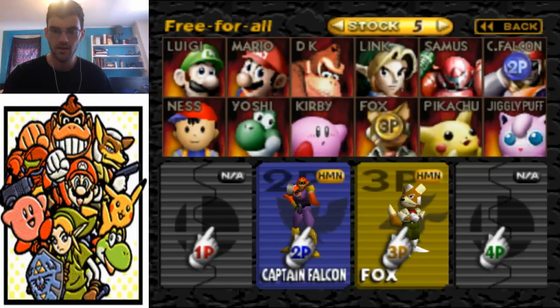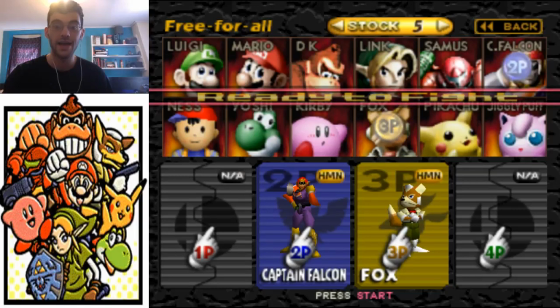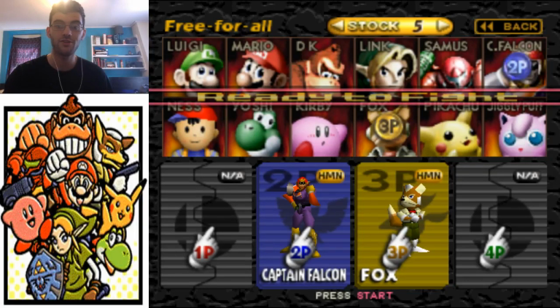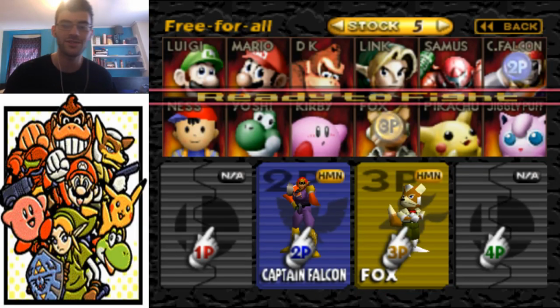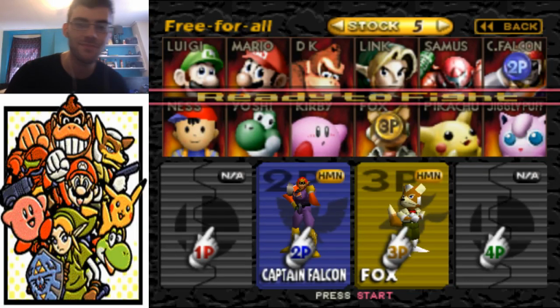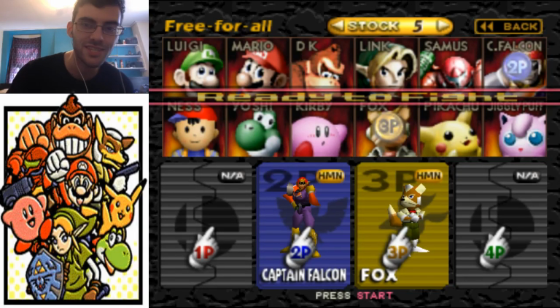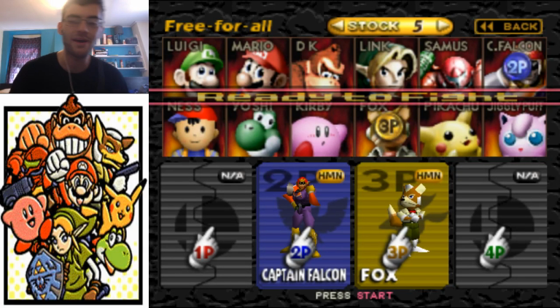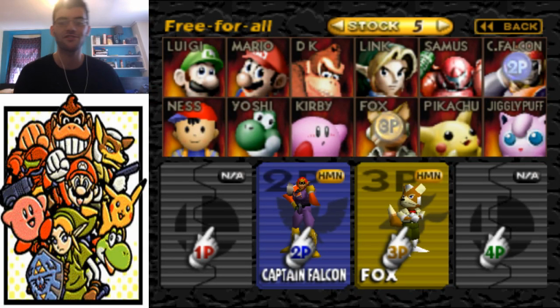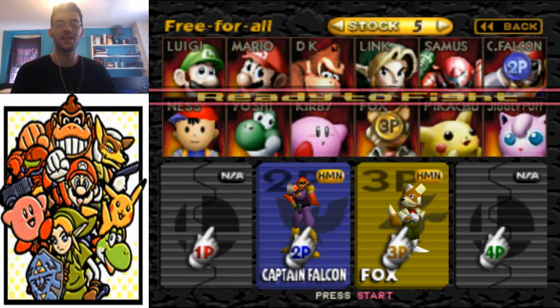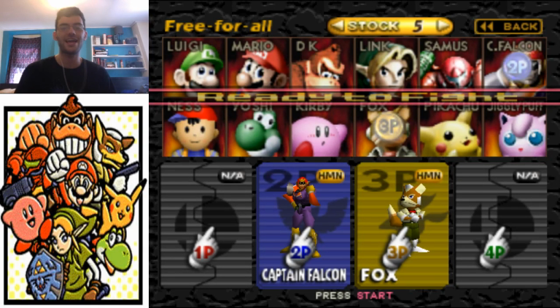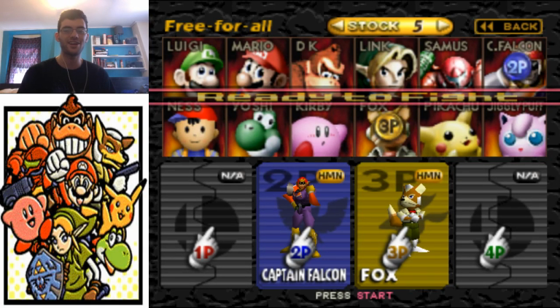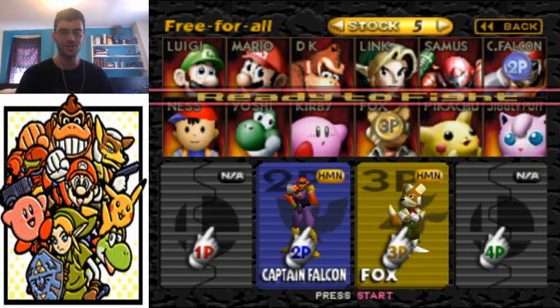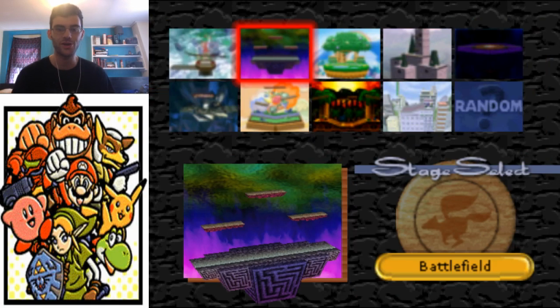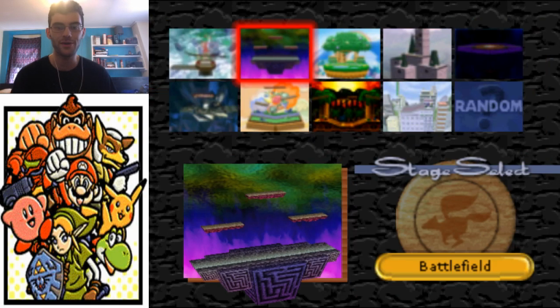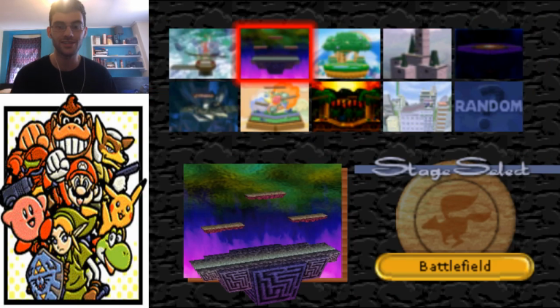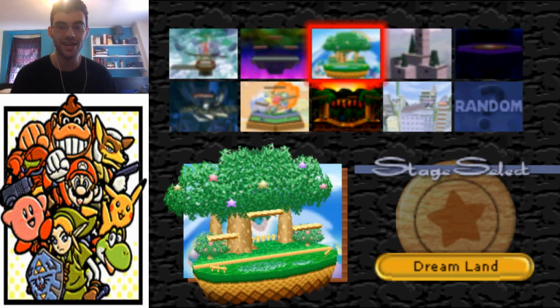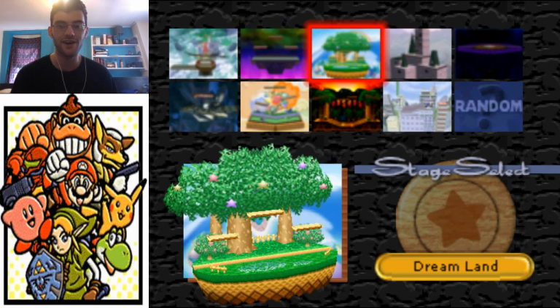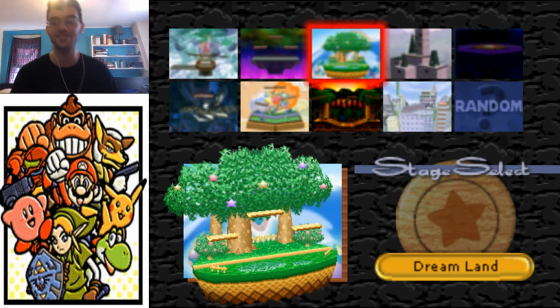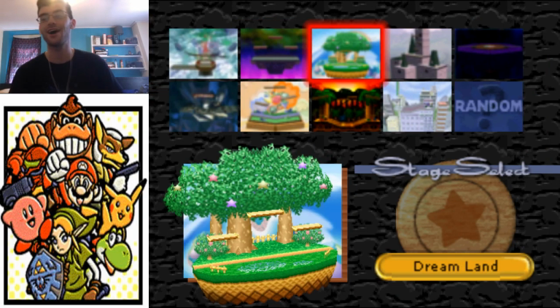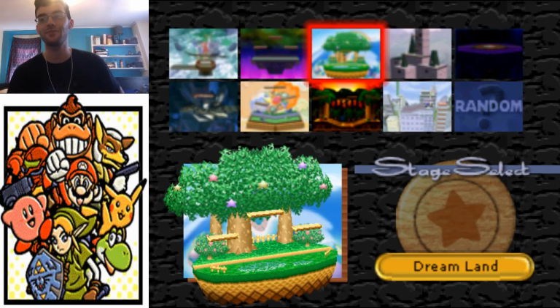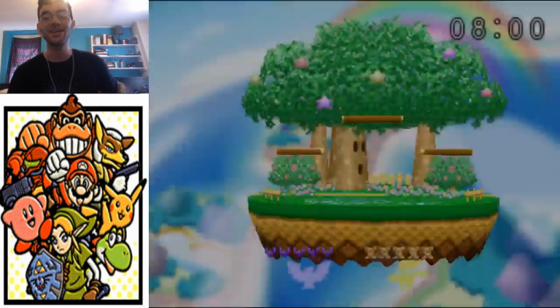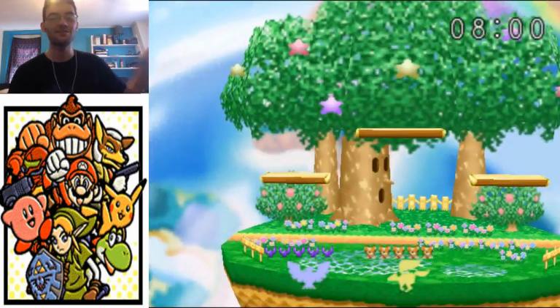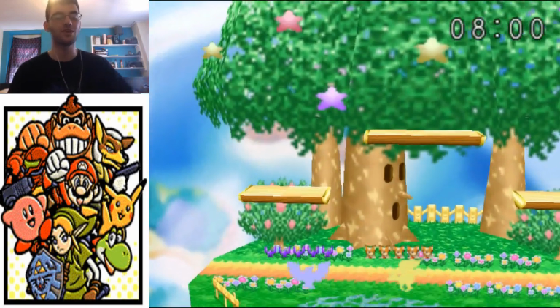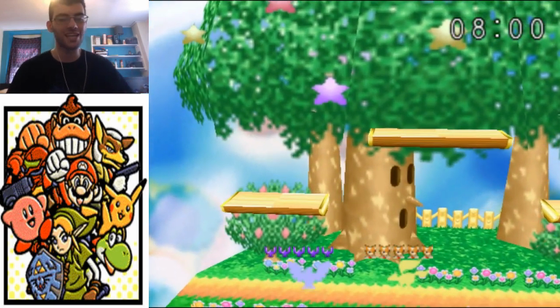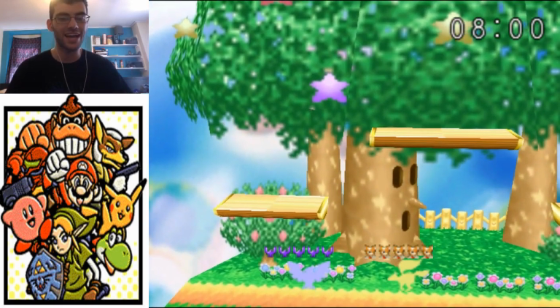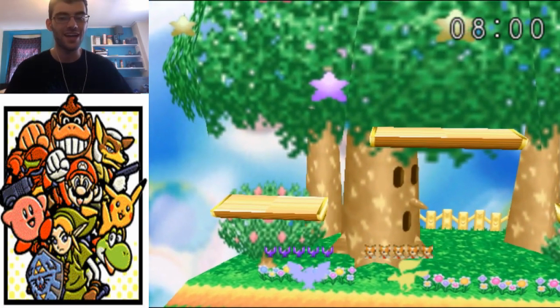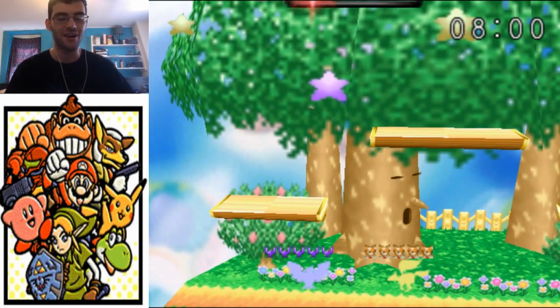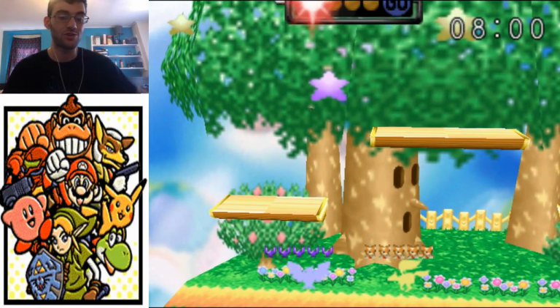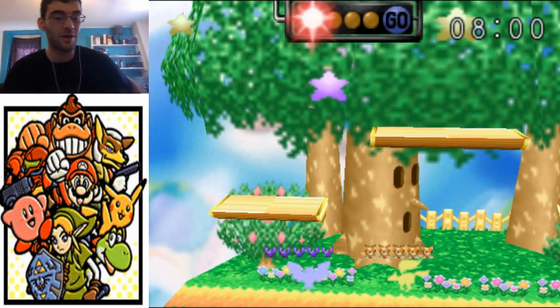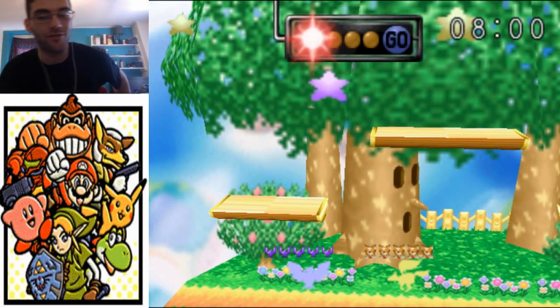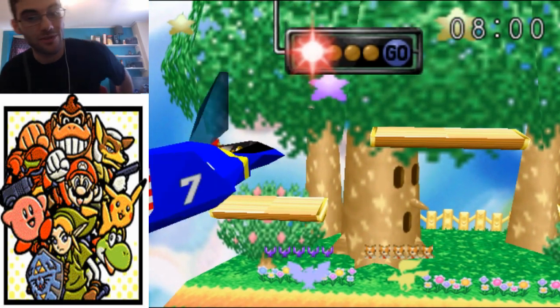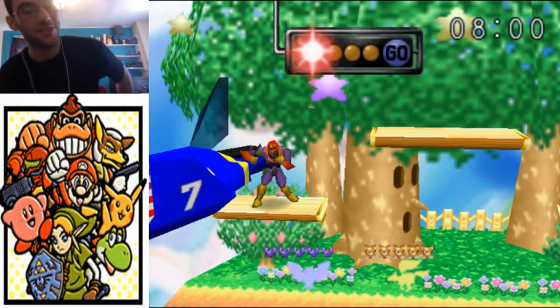Hey everyone, what's up? This is the Smasher Full A, and here I want to show you how you can land Falcon's down B from one side of the Dreamland platform to the other side.